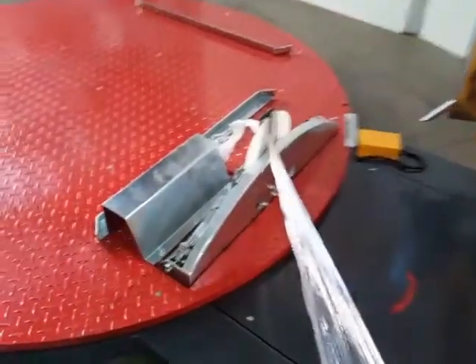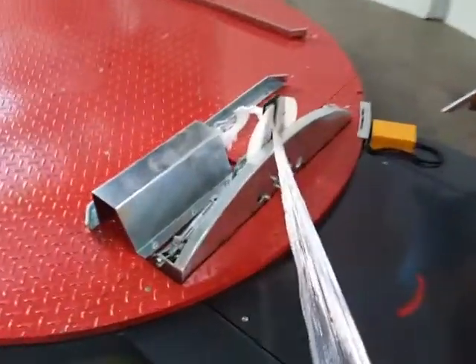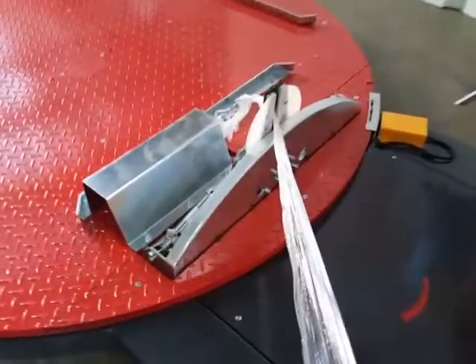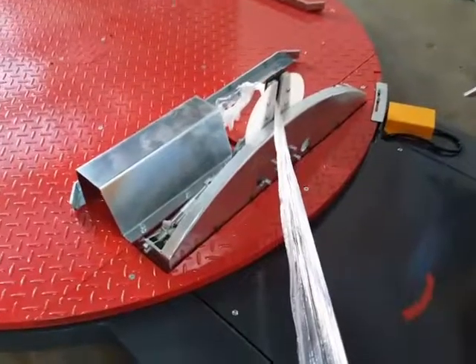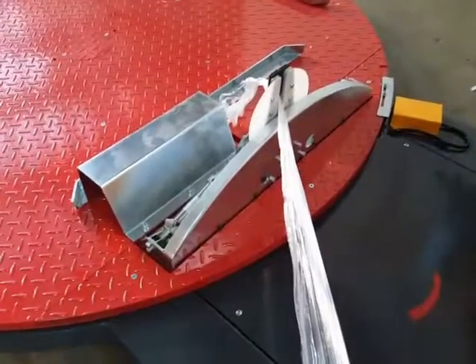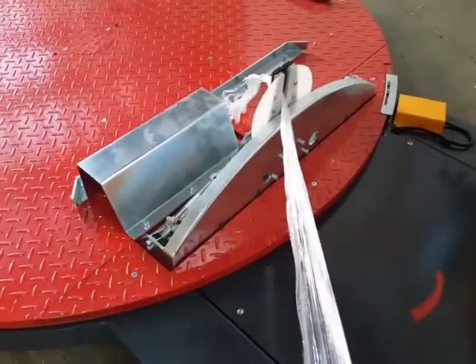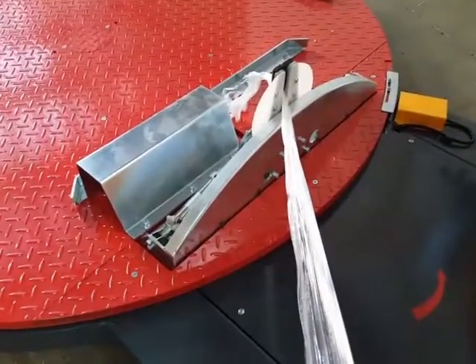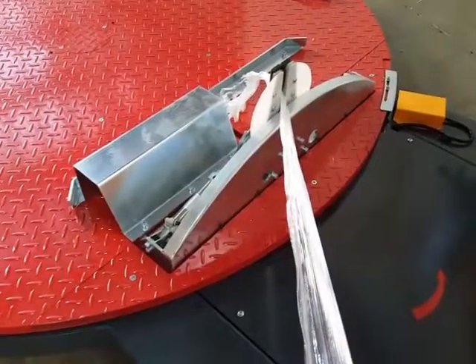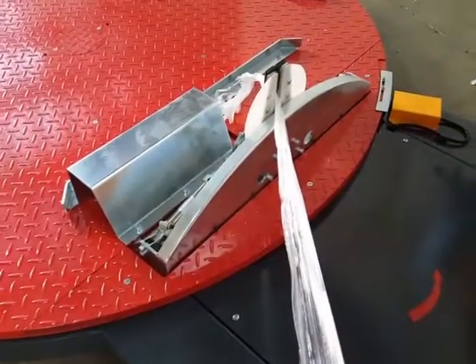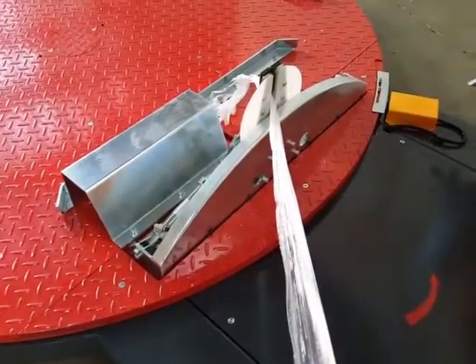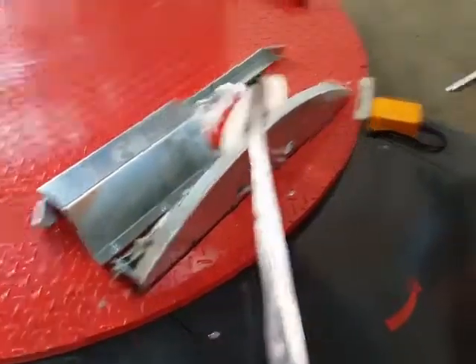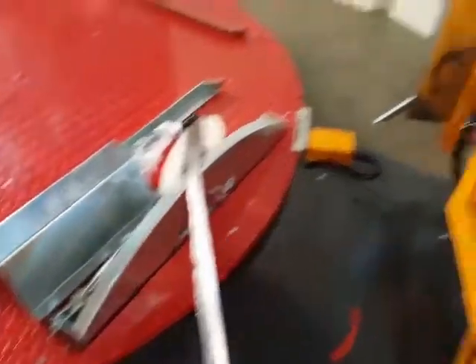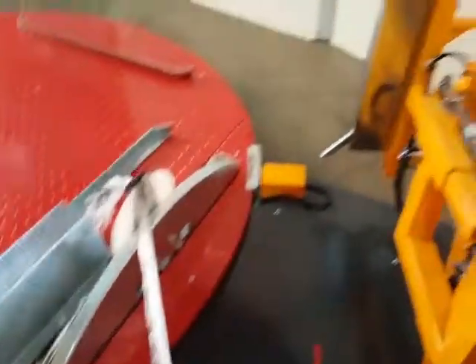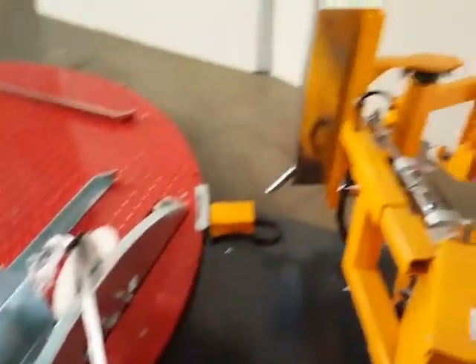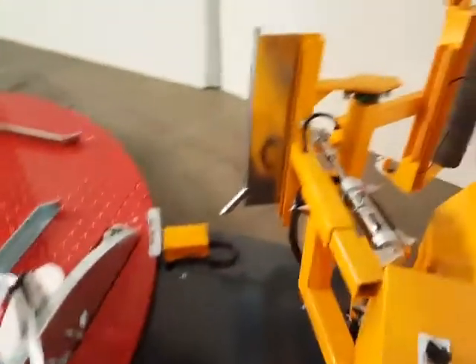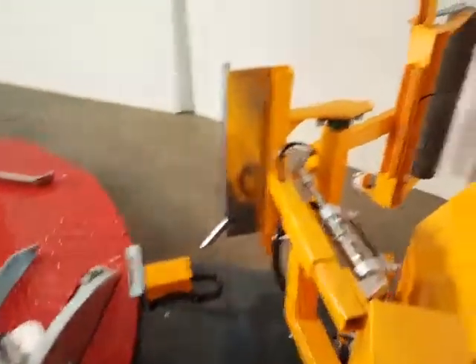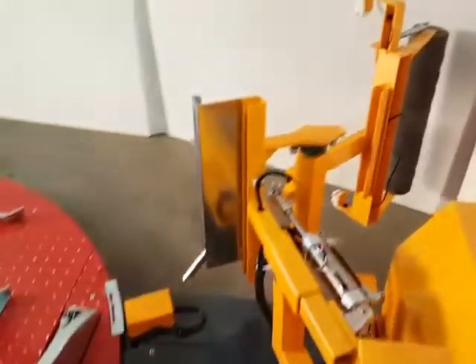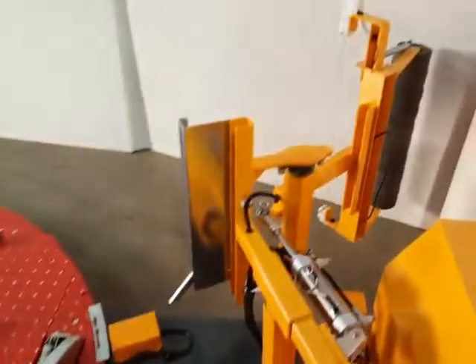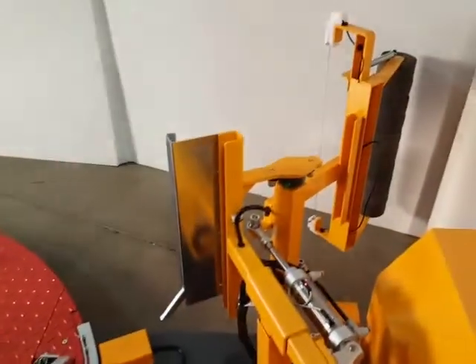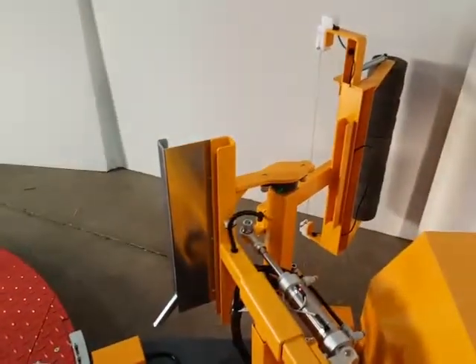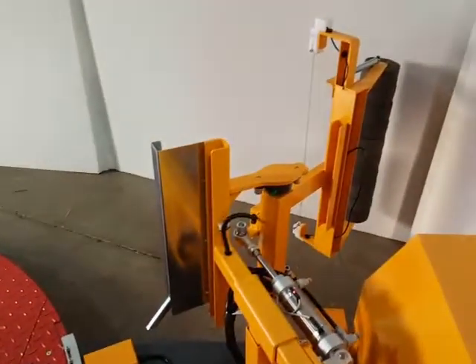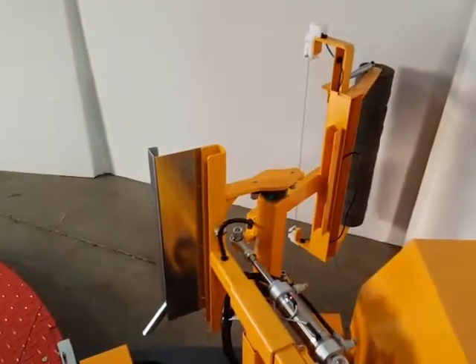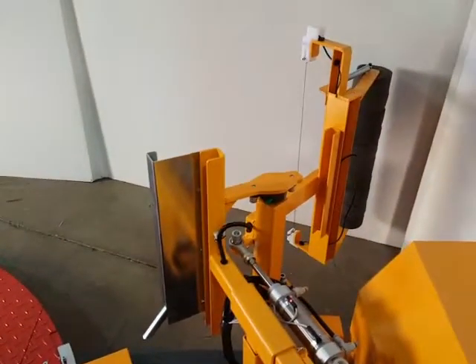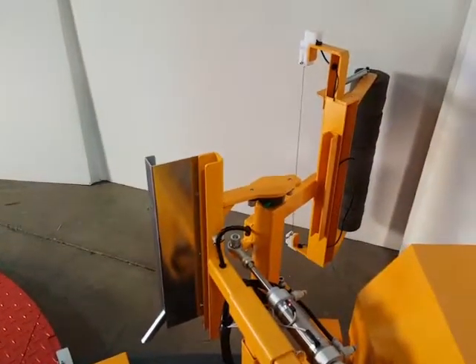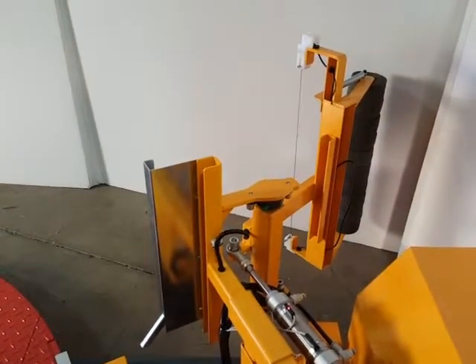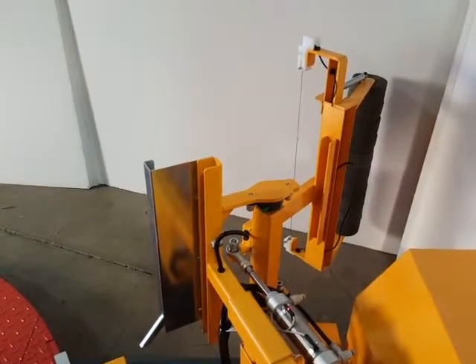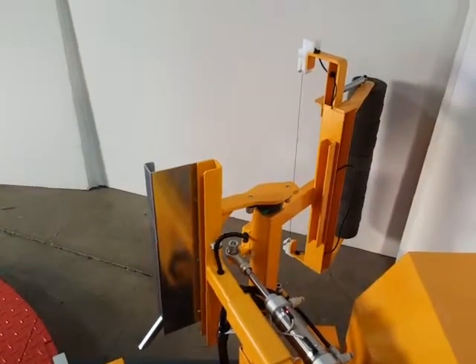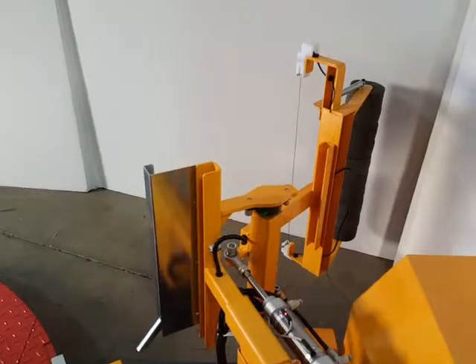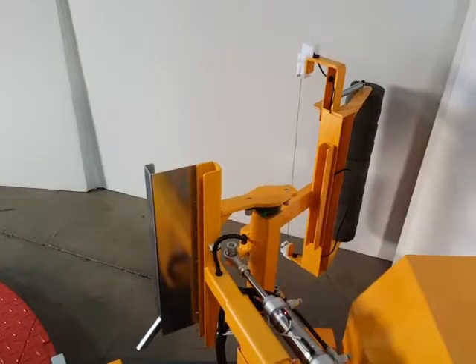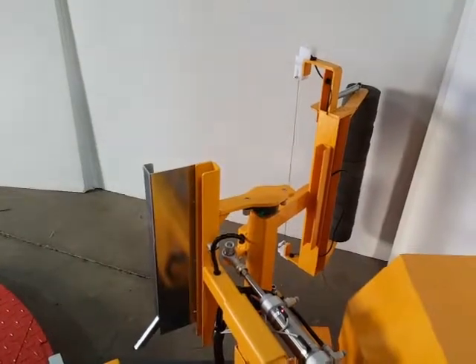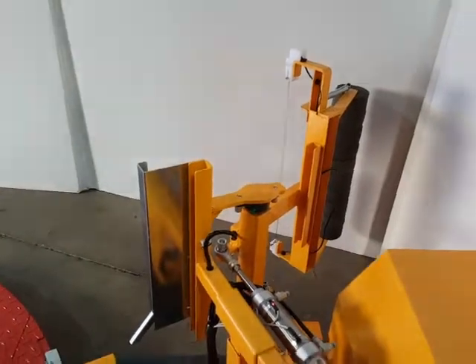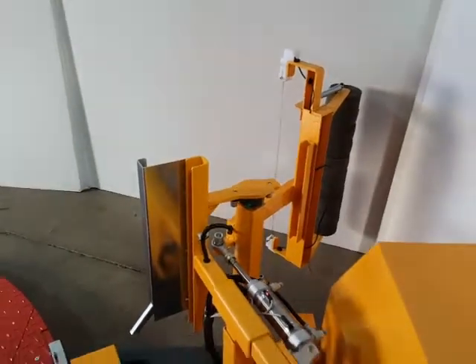This is the clamping device that holds the film, and the cutting device that cuts and wipes the film down.